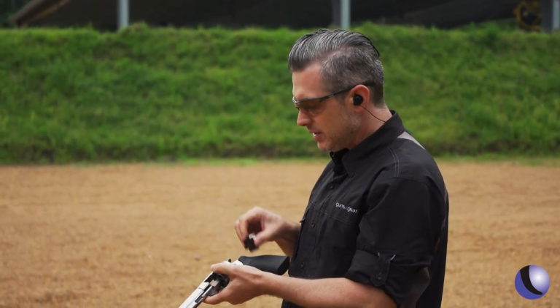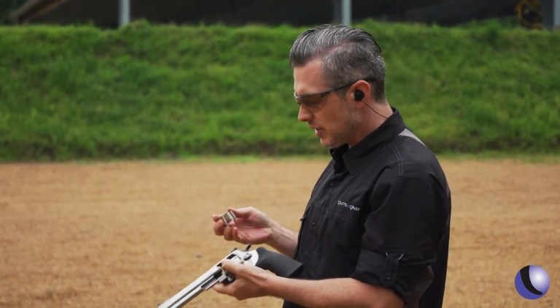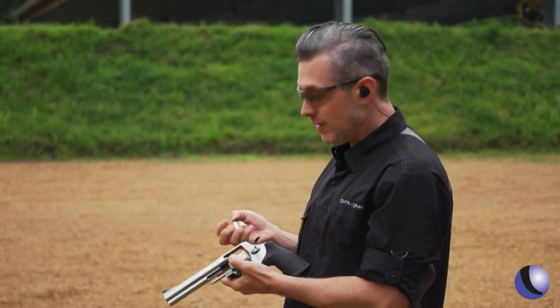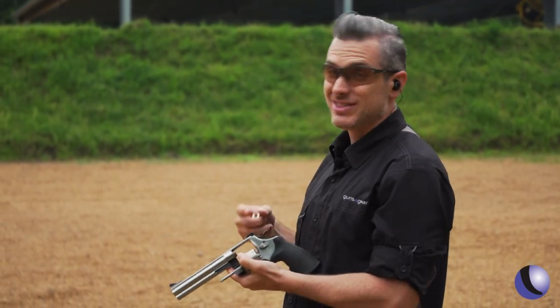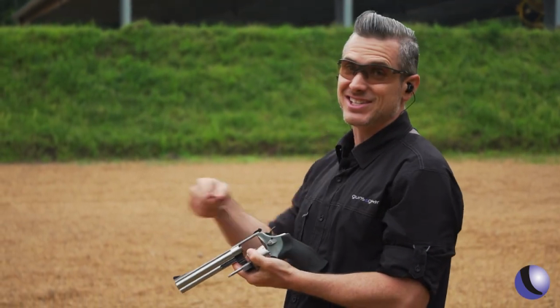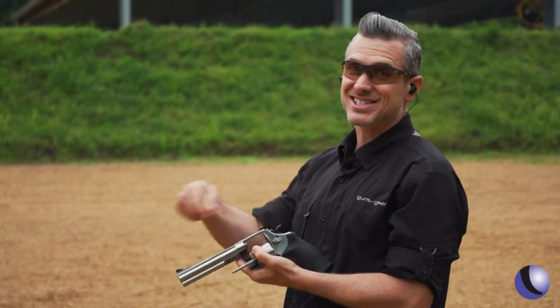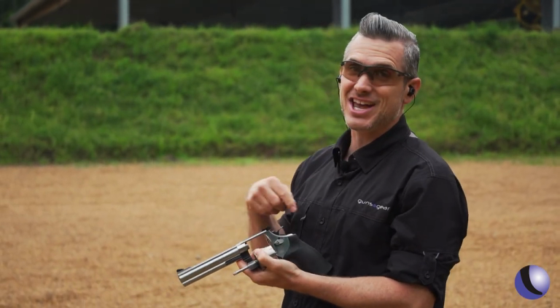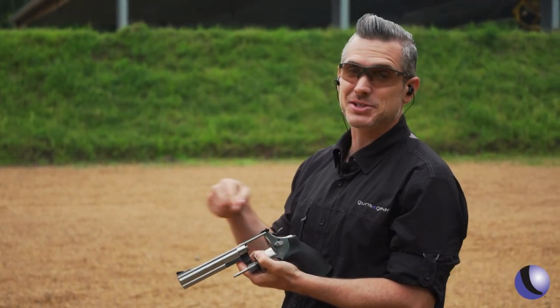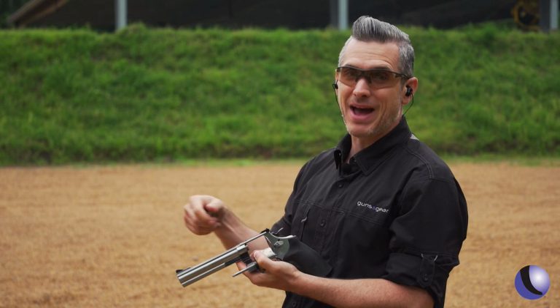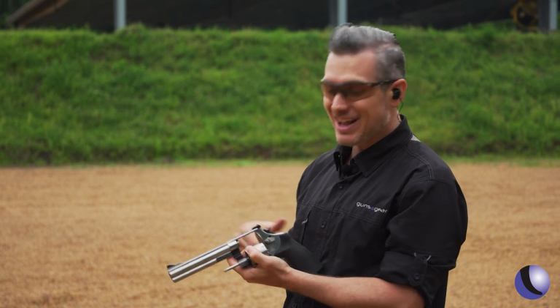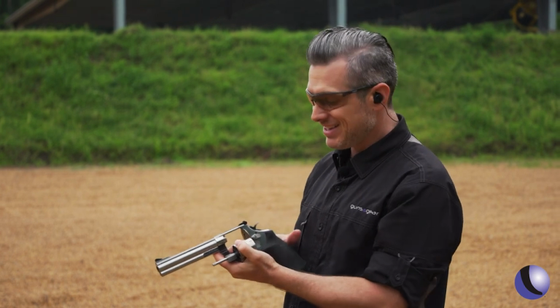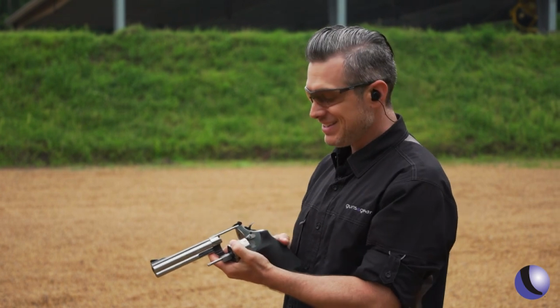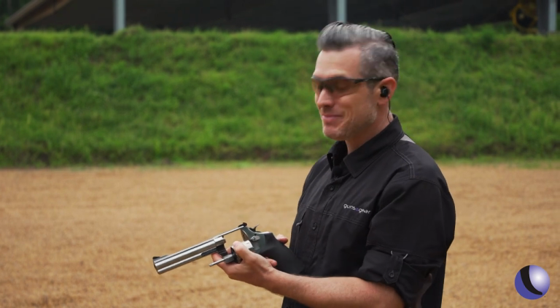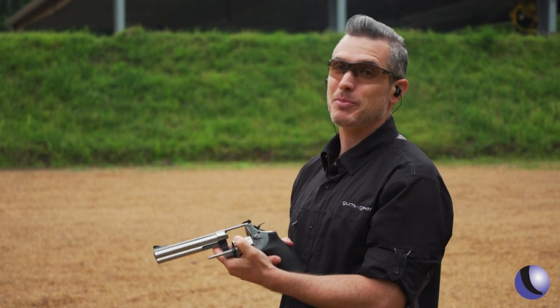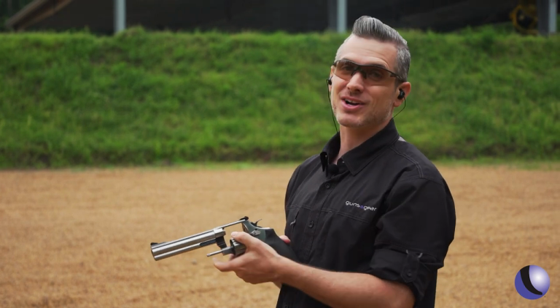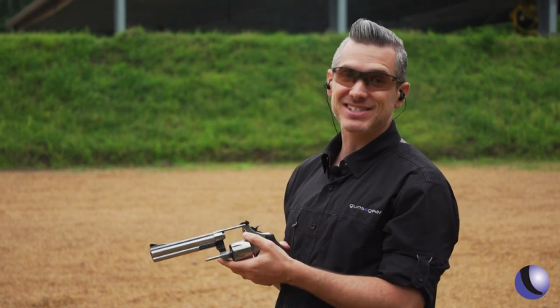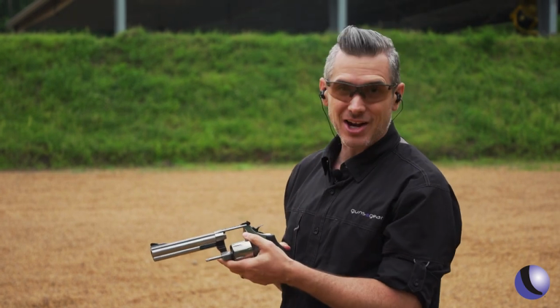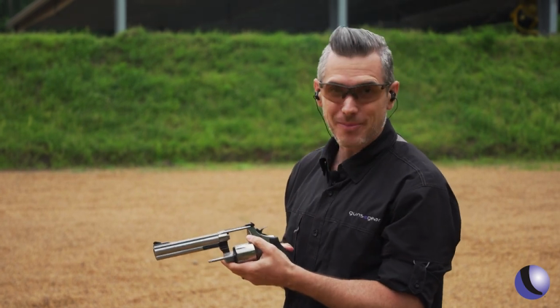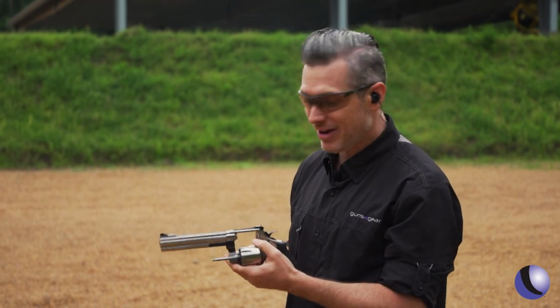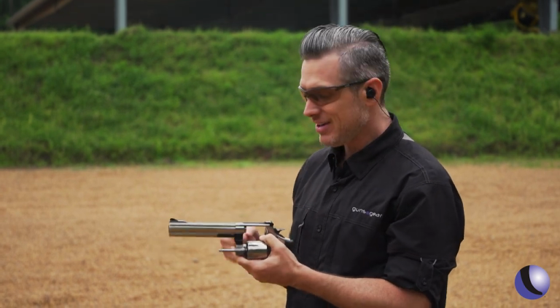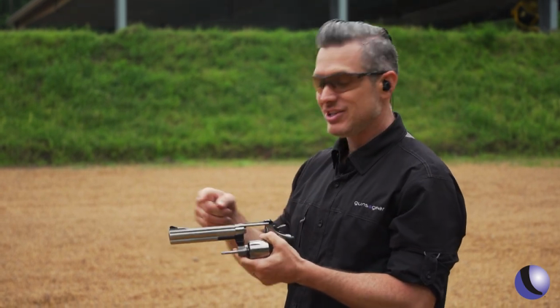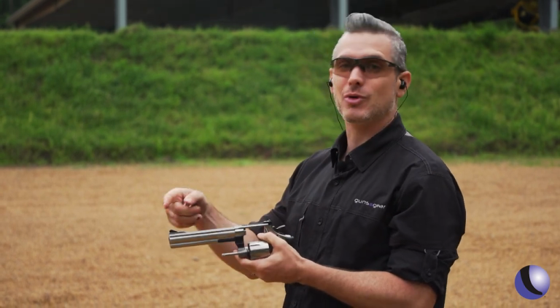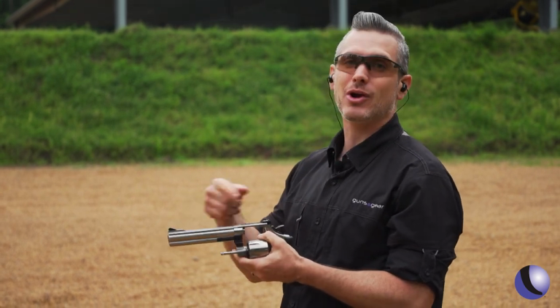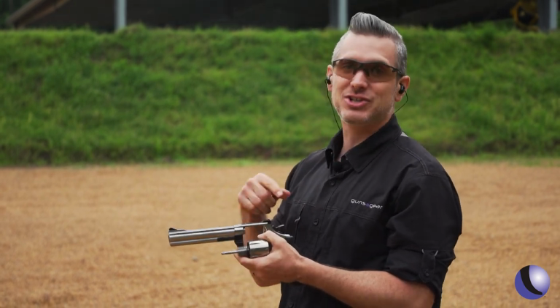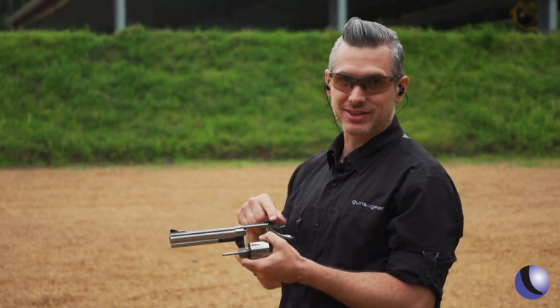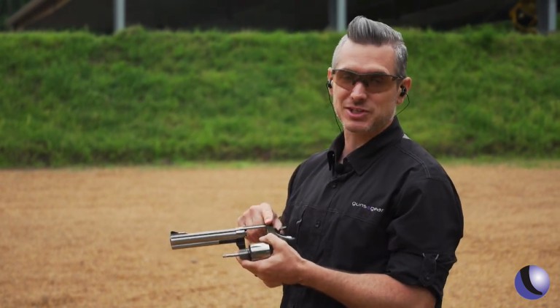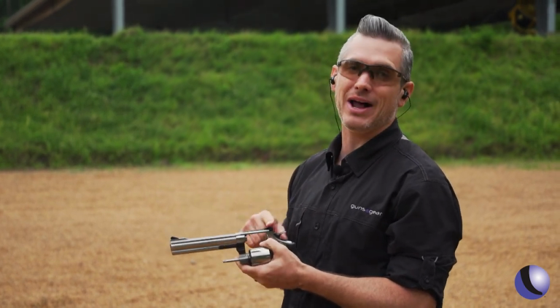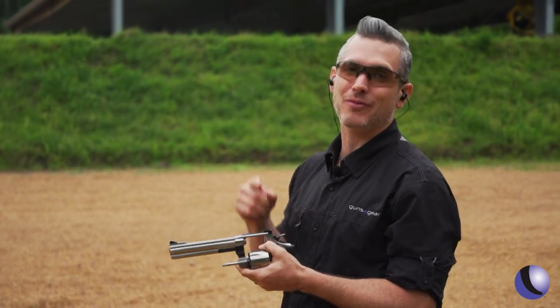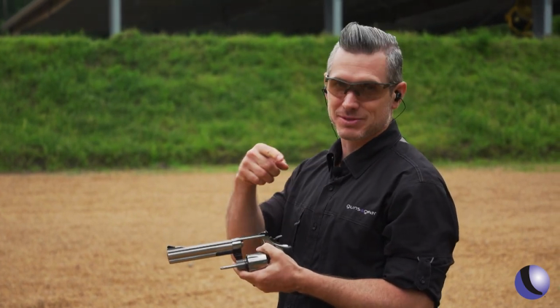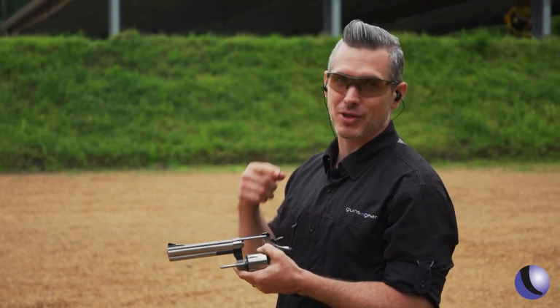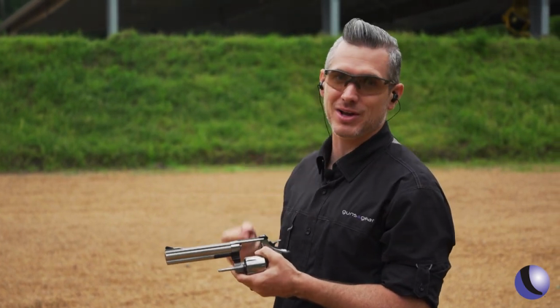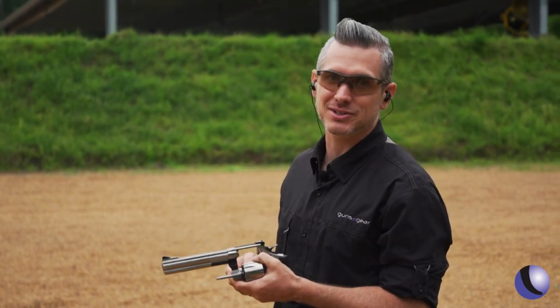So the 610 is back. People are excited about it. You're going to want to go check this one out from Smith and Wesson.